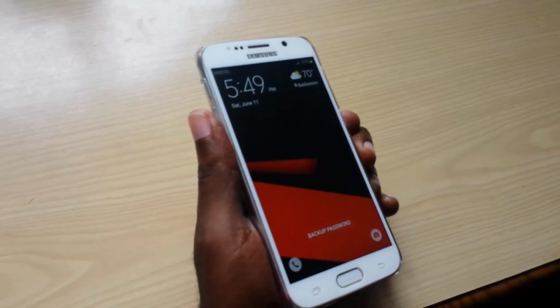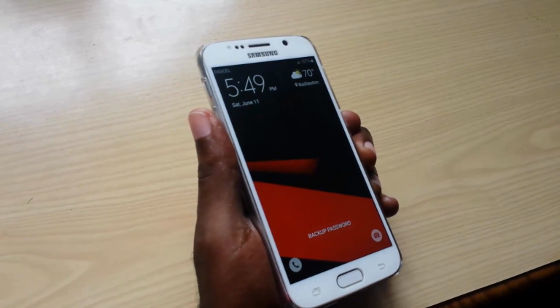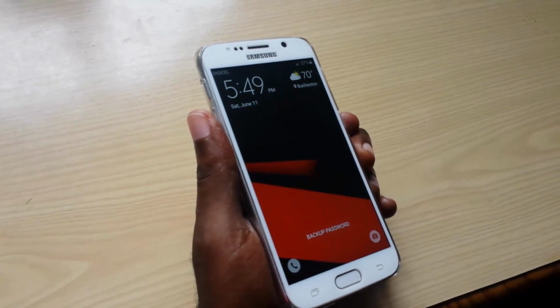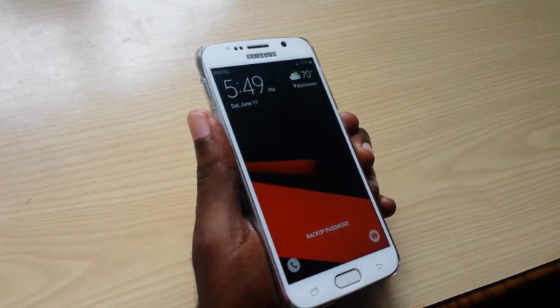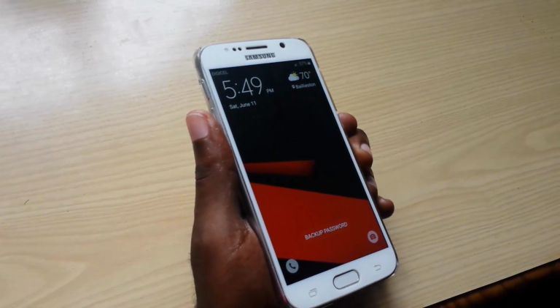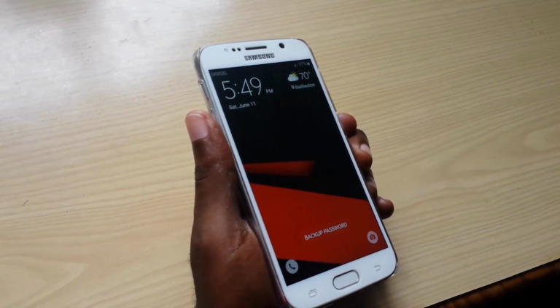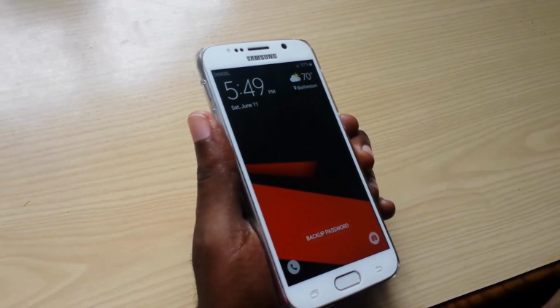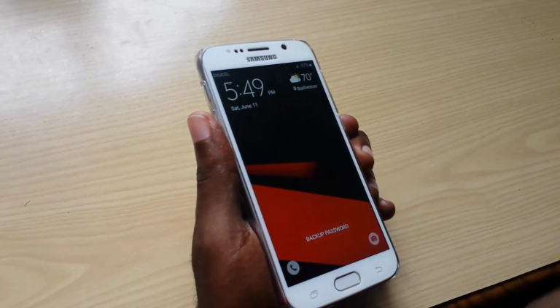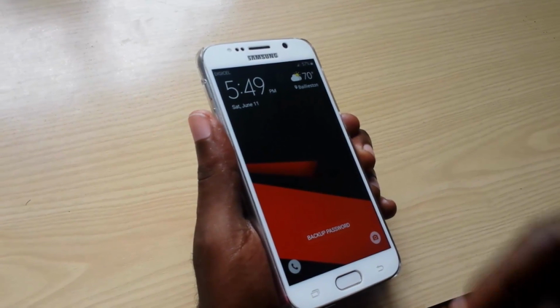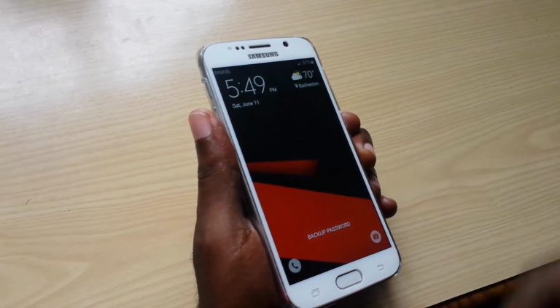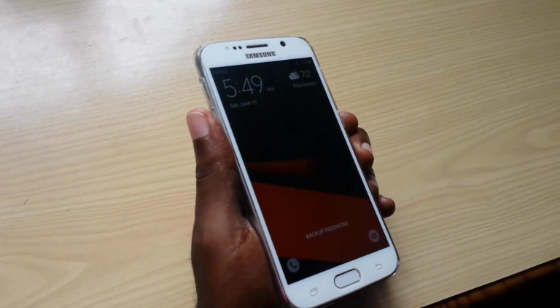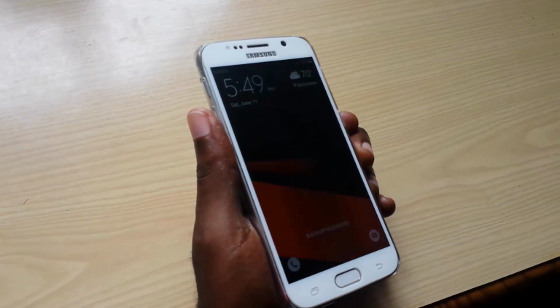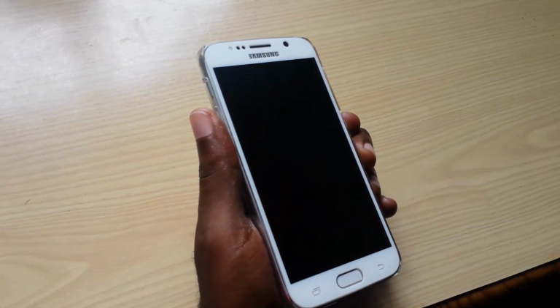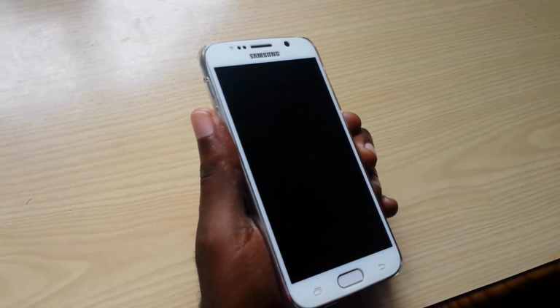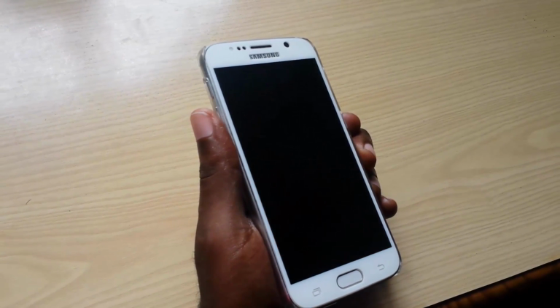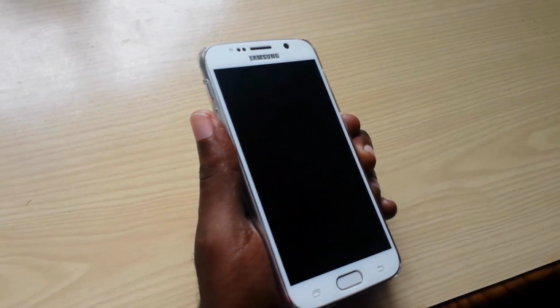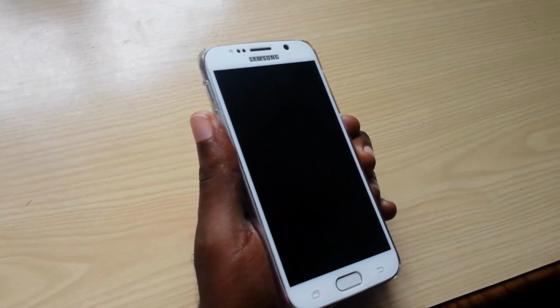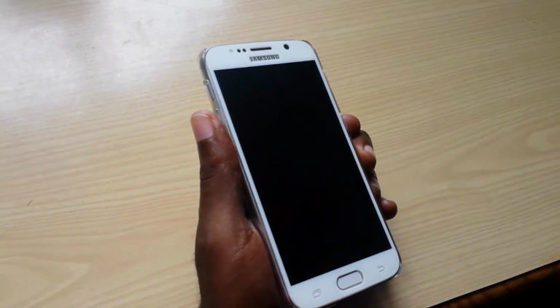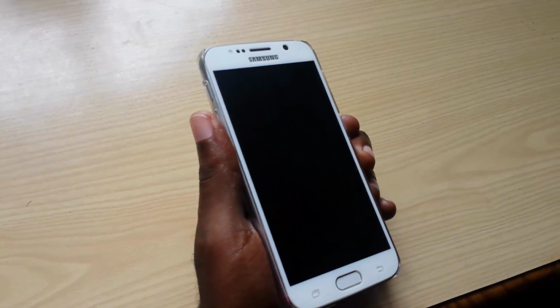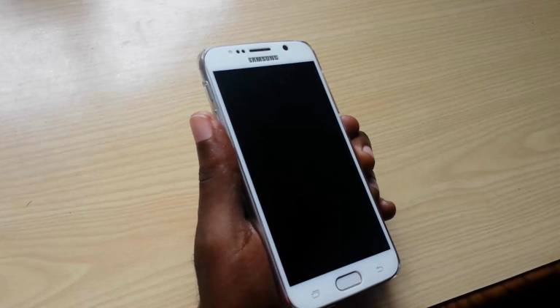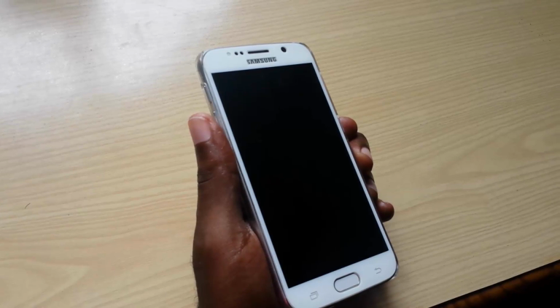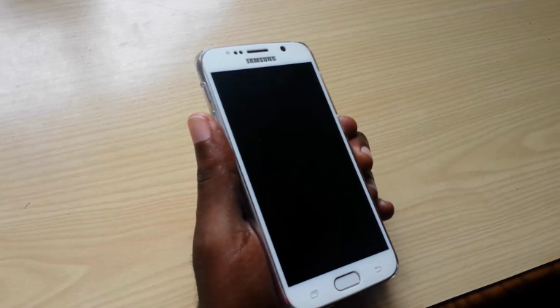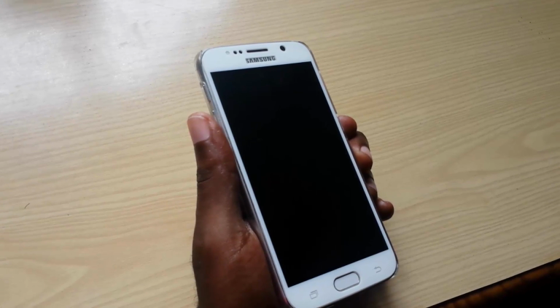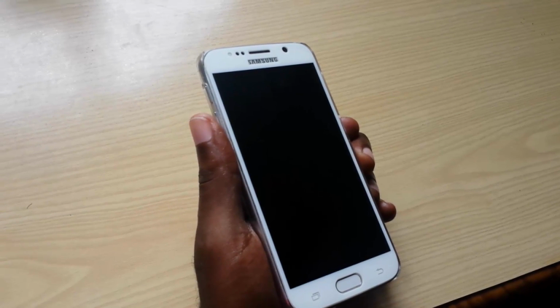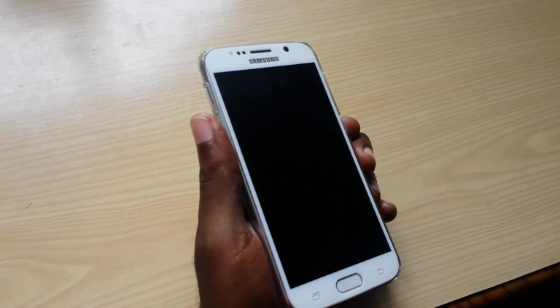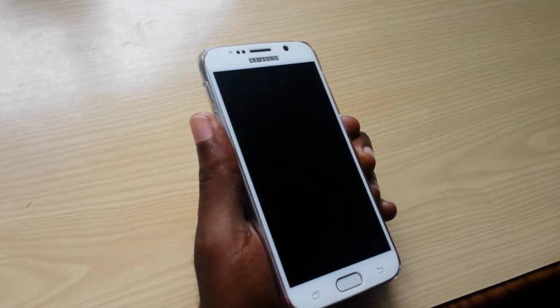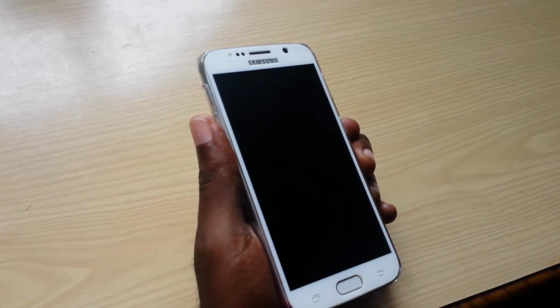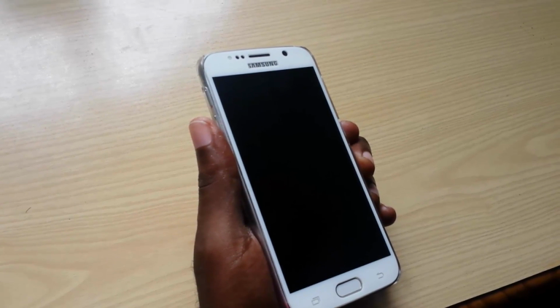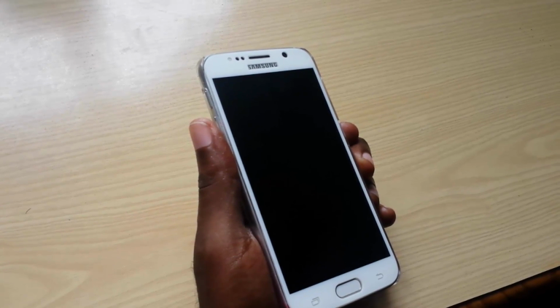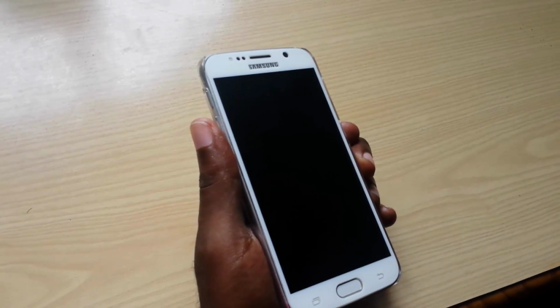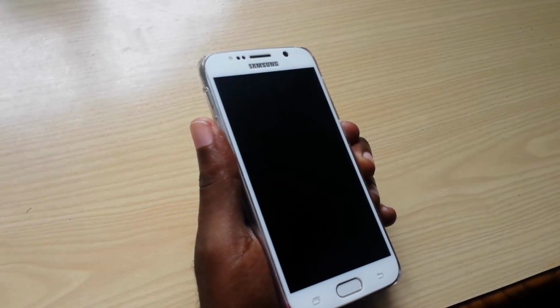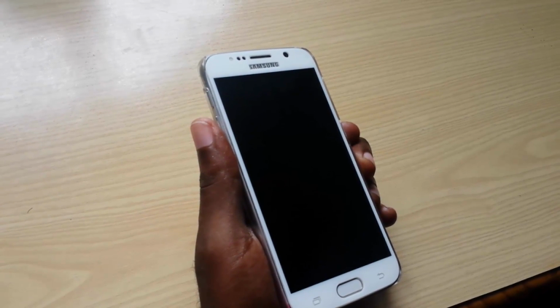In most cases it will boot again if done properly. Alright guys, thanks. This is Ricardo saying bye.